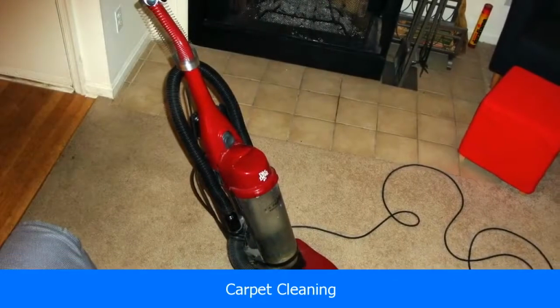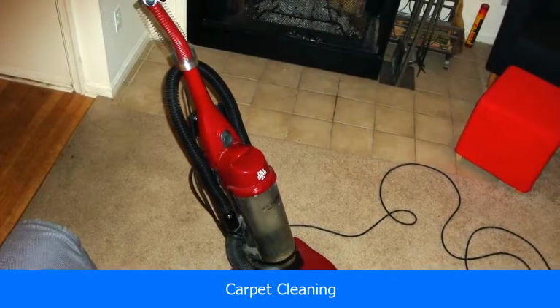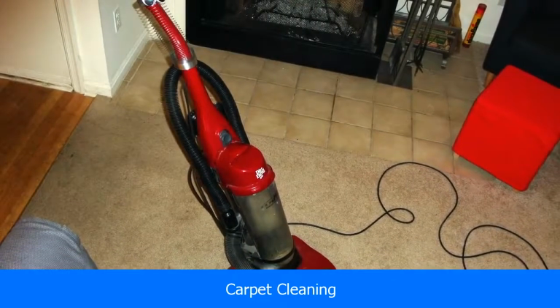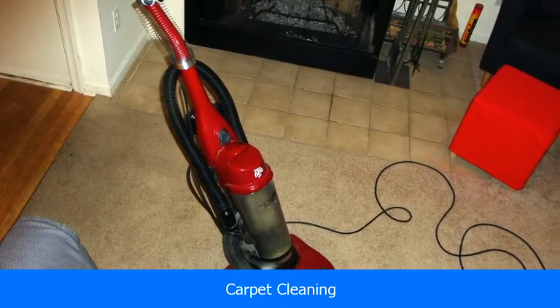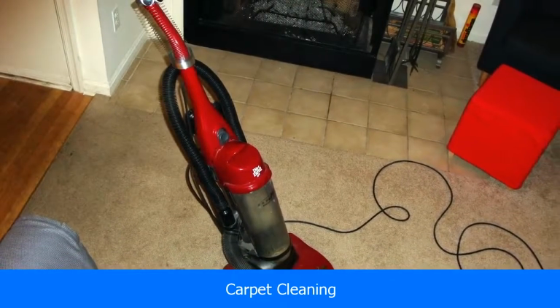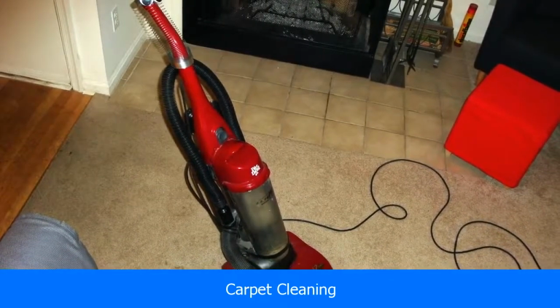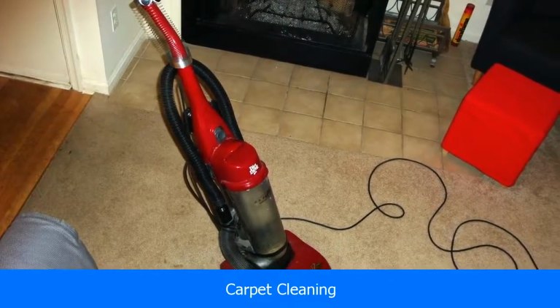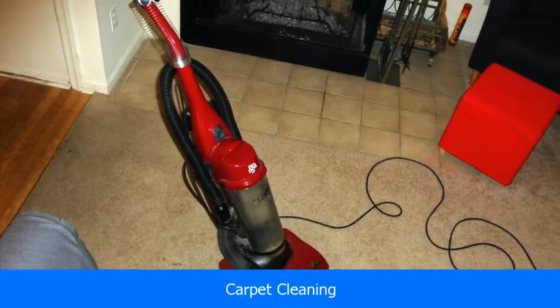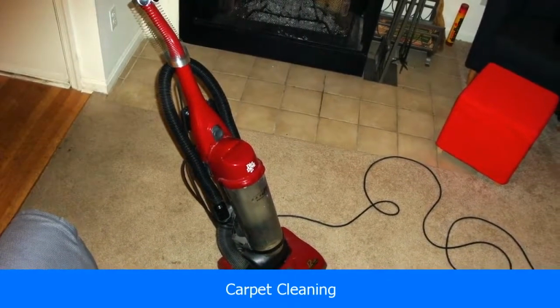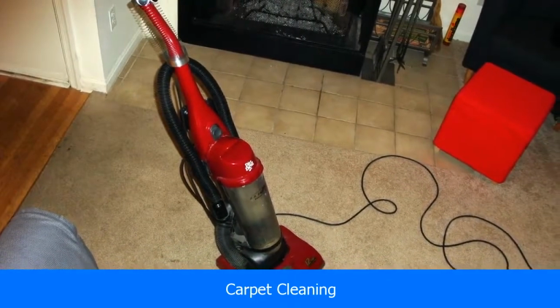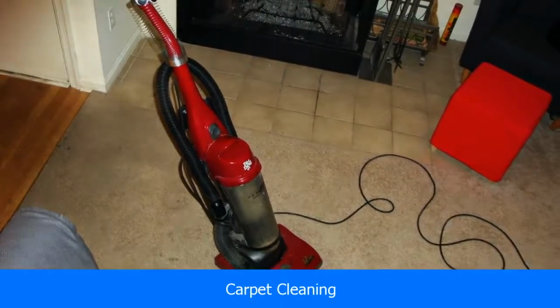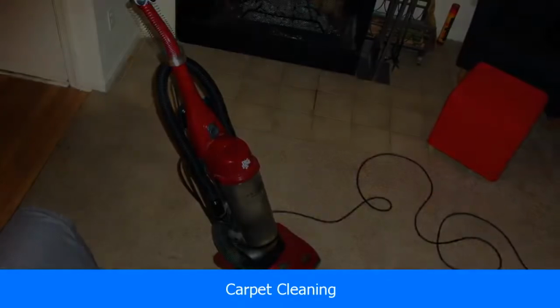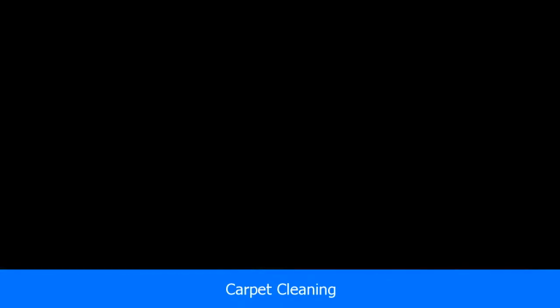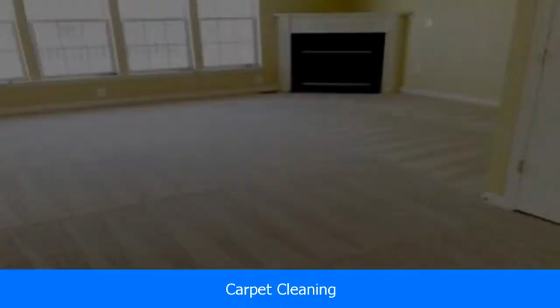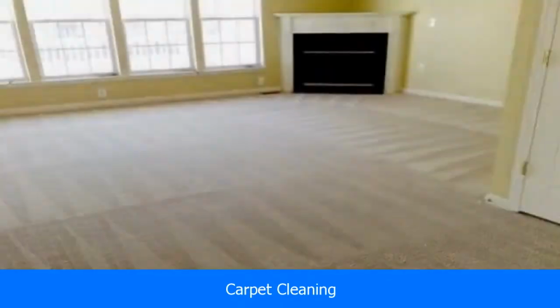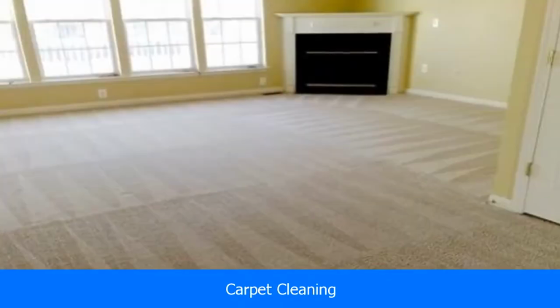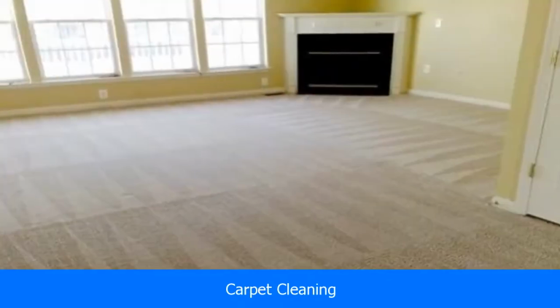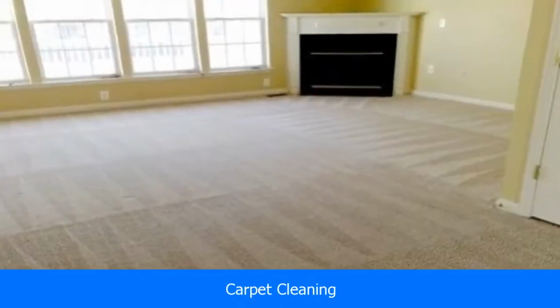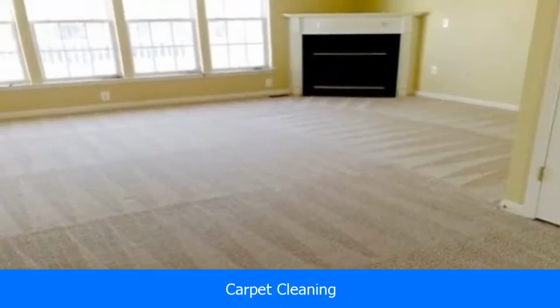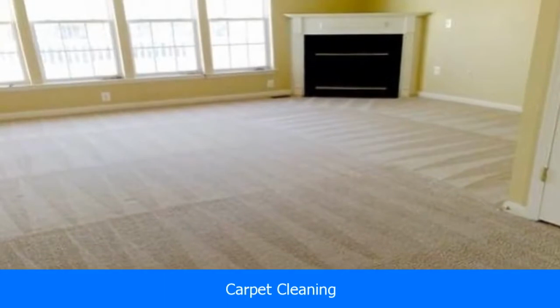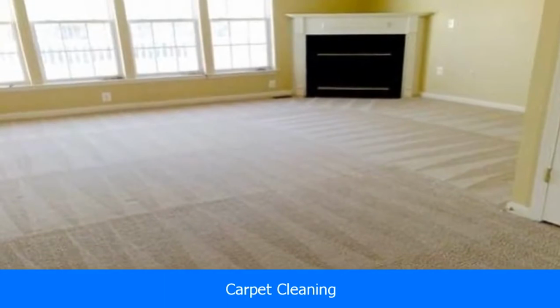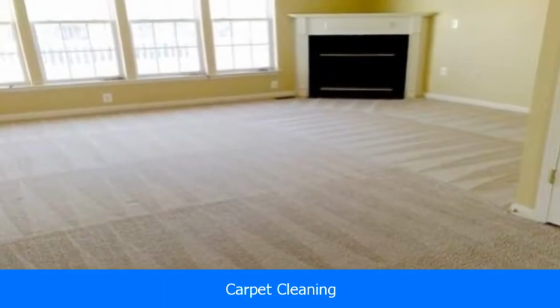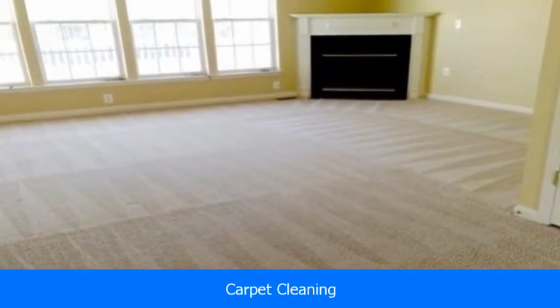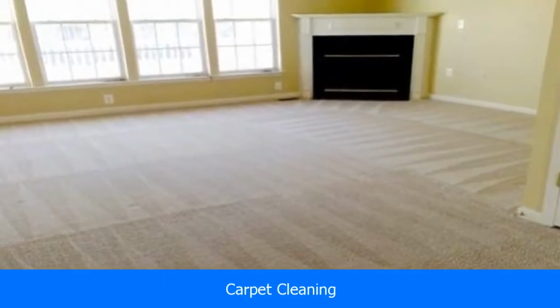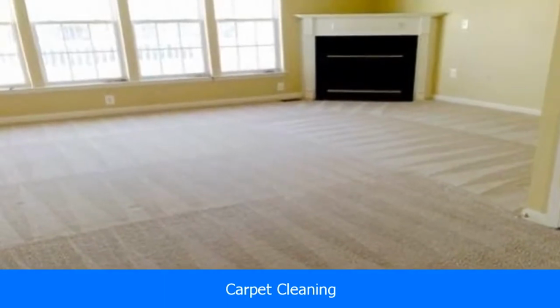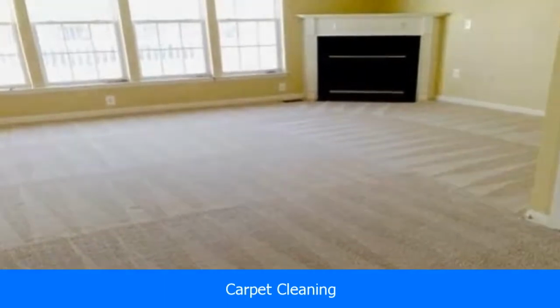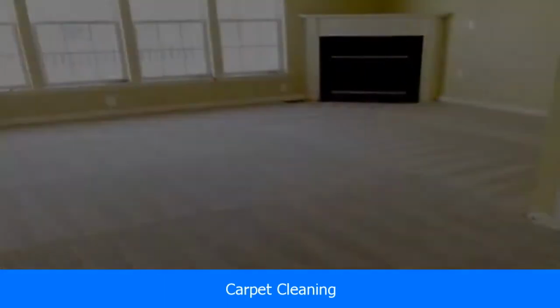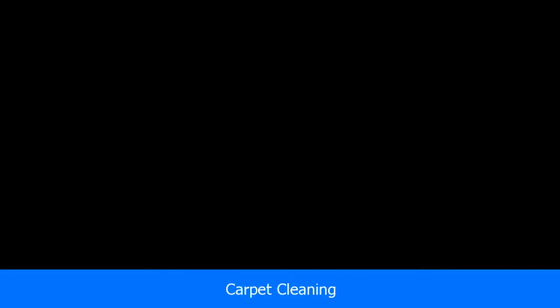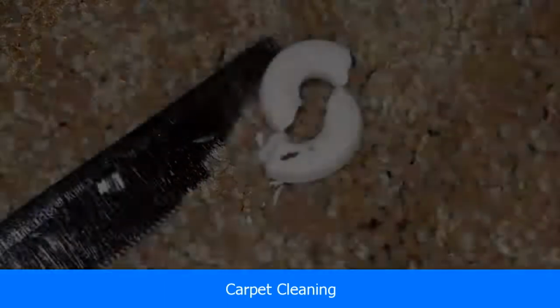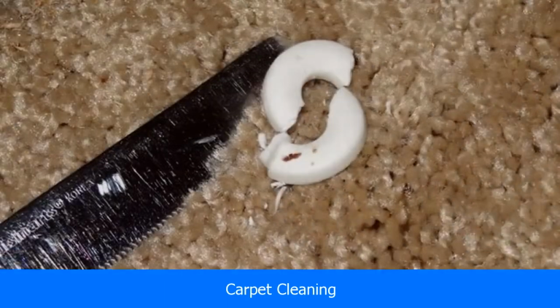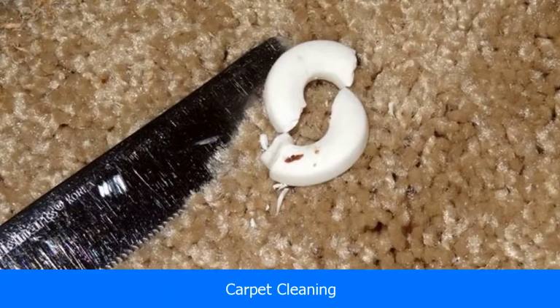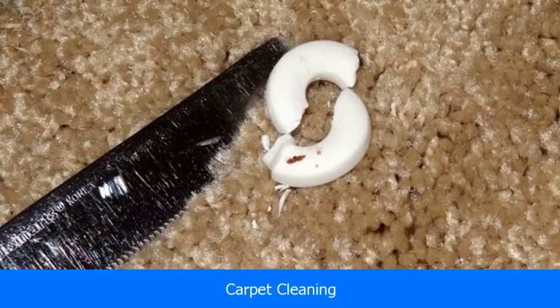Are you interested in carpet cleaning? Ew! Okay, that's not really an answer, it's more of a reaction.